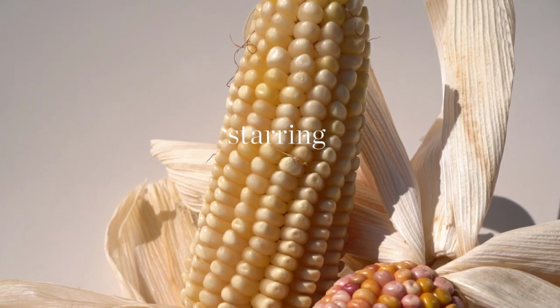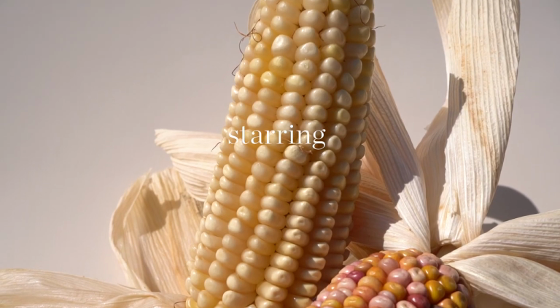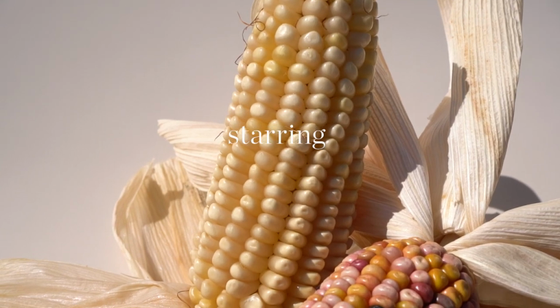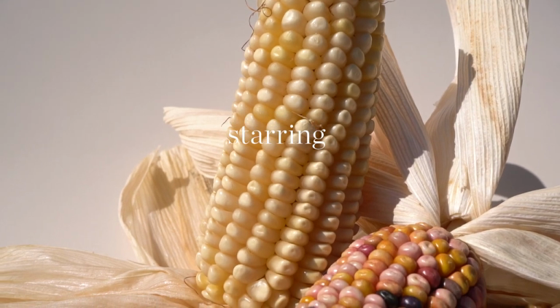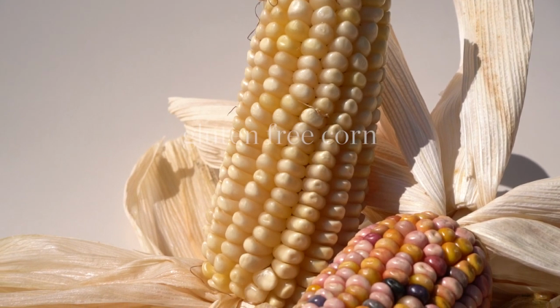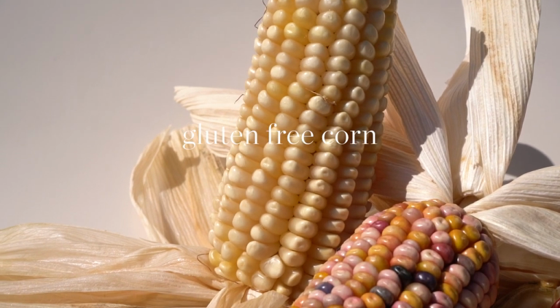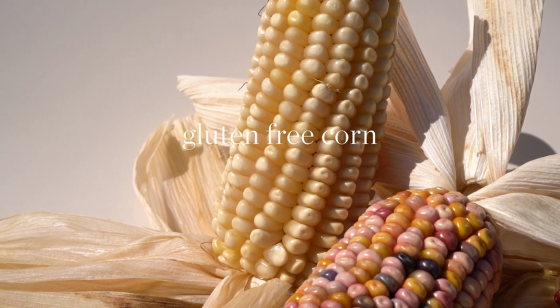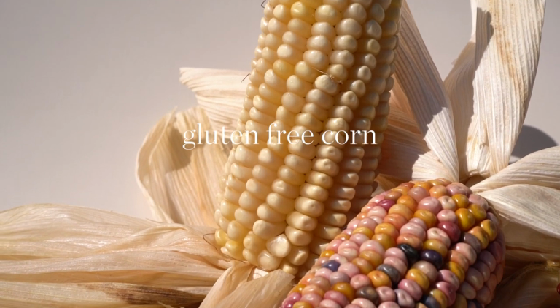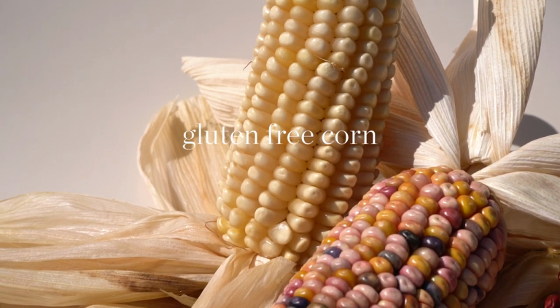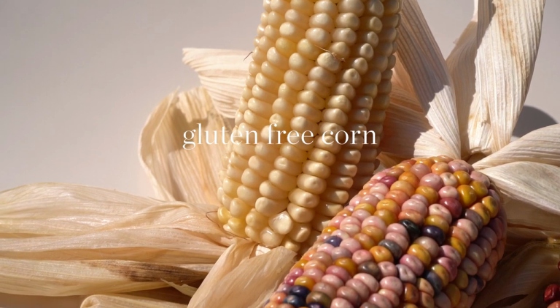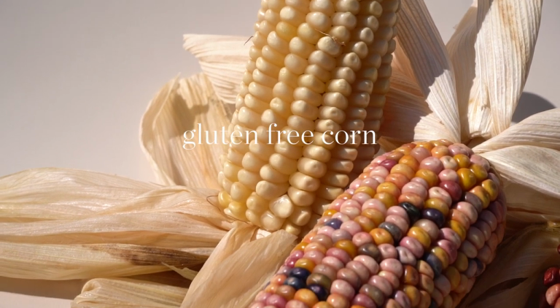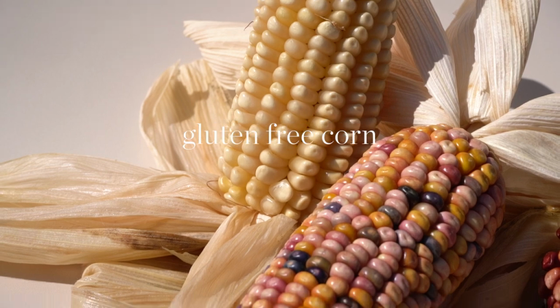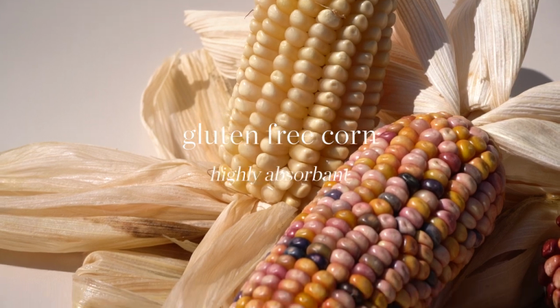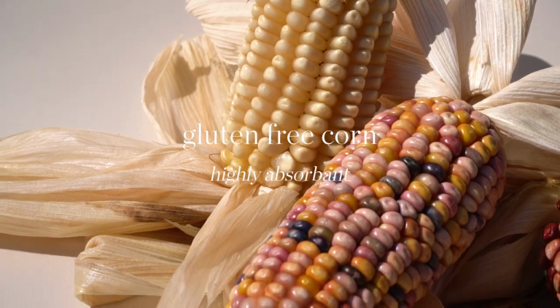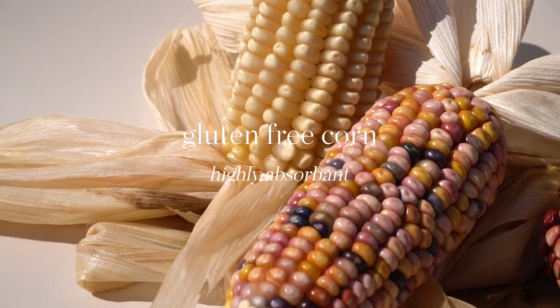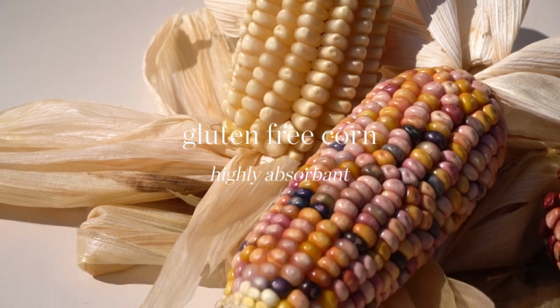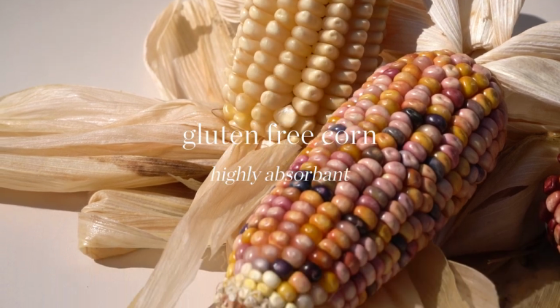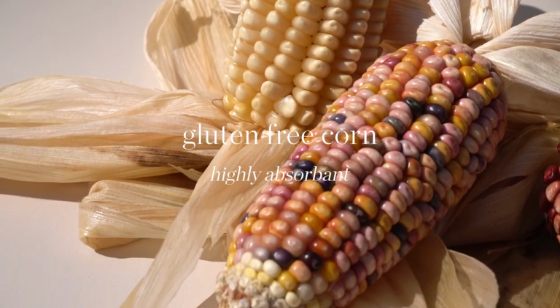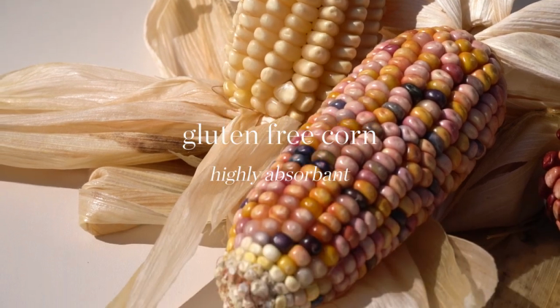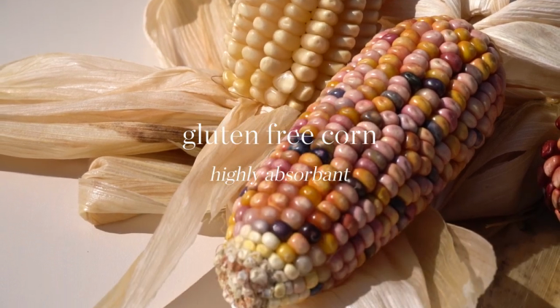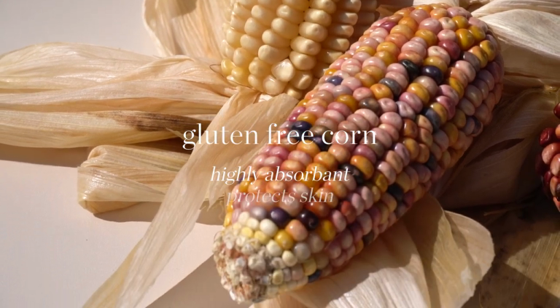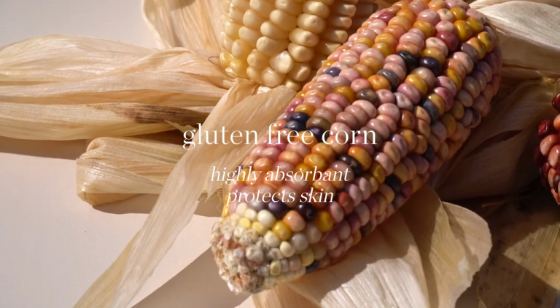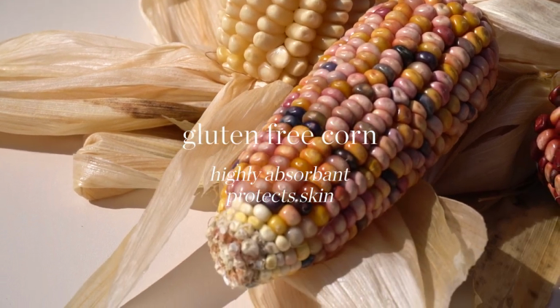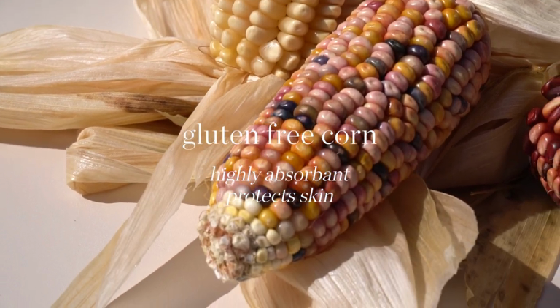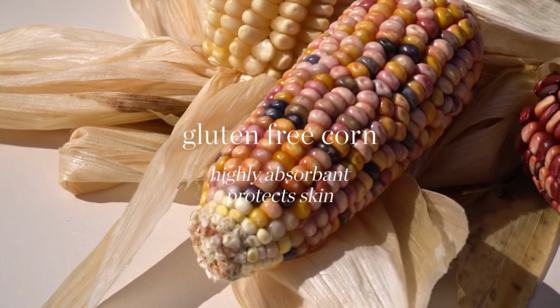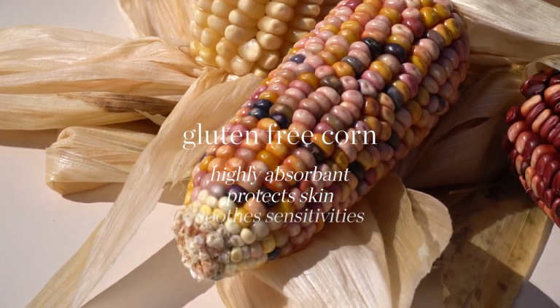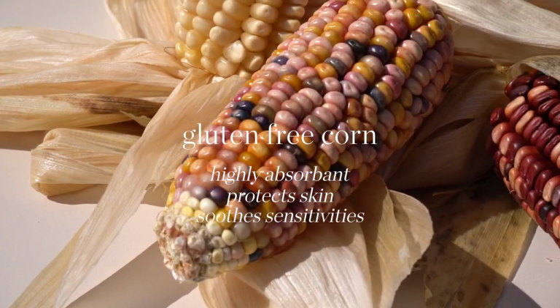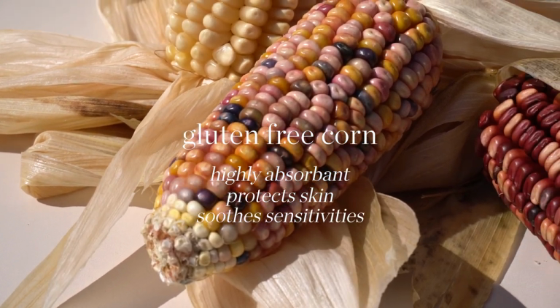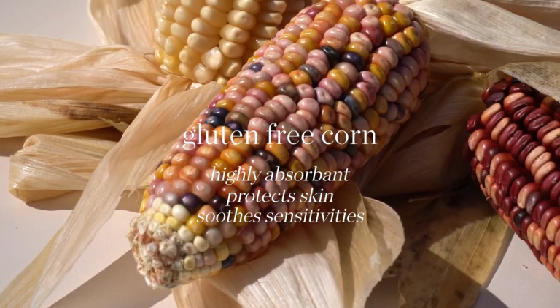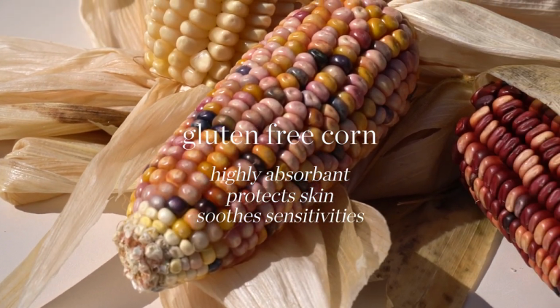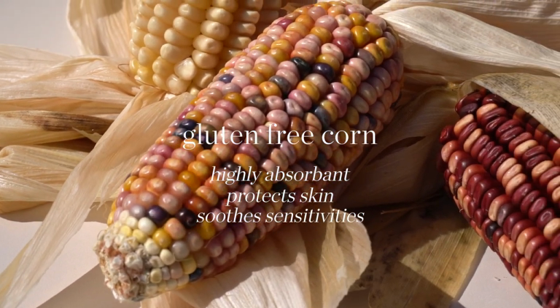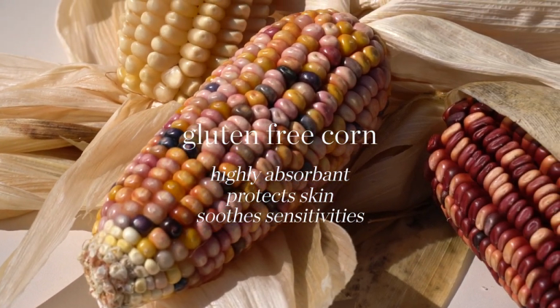Starring gluten-free cornstarch — highly absorbent, it helps protect skin and soothe sensitivities.